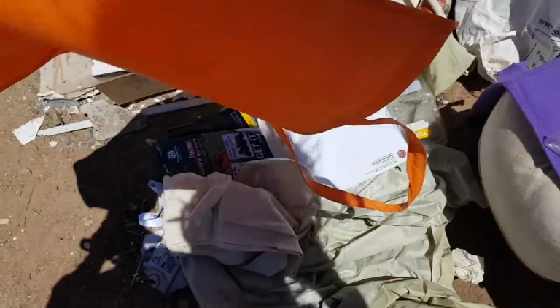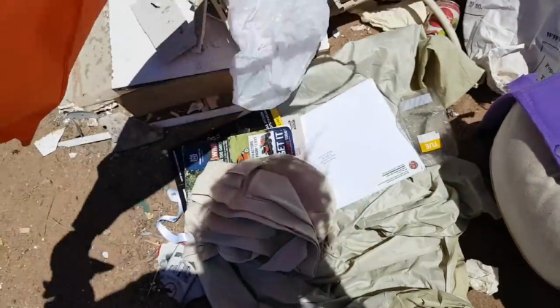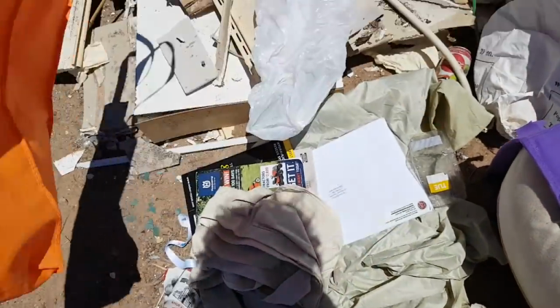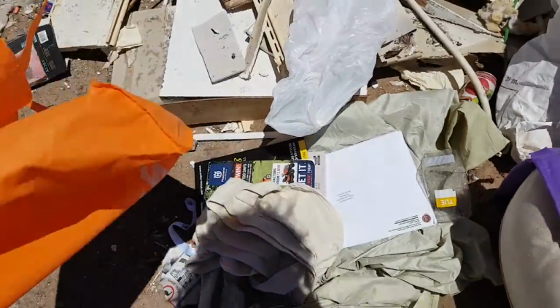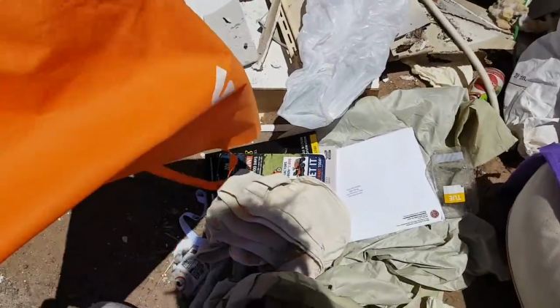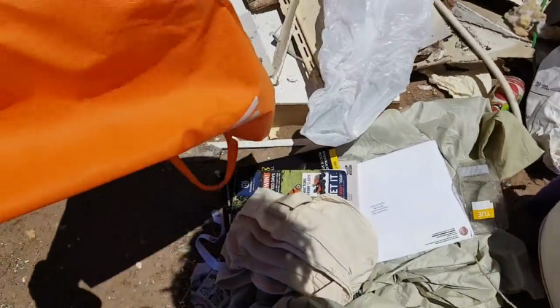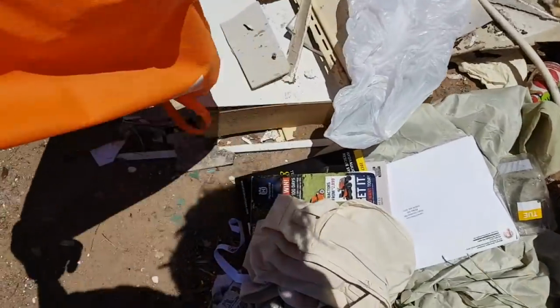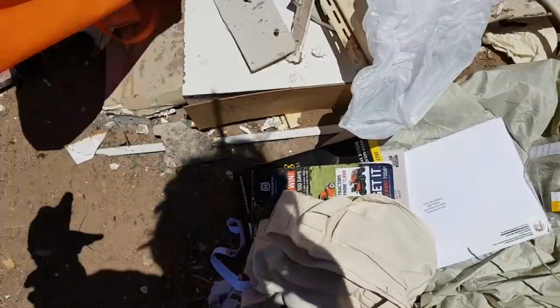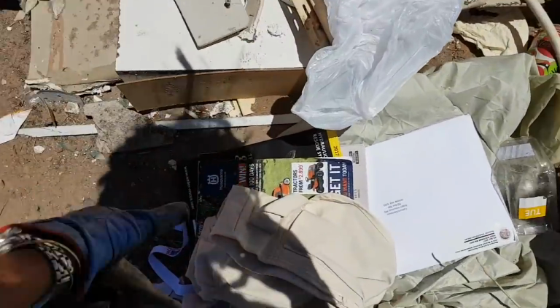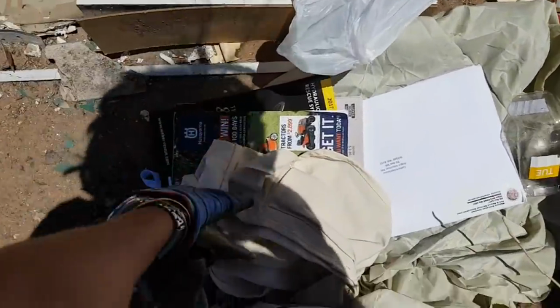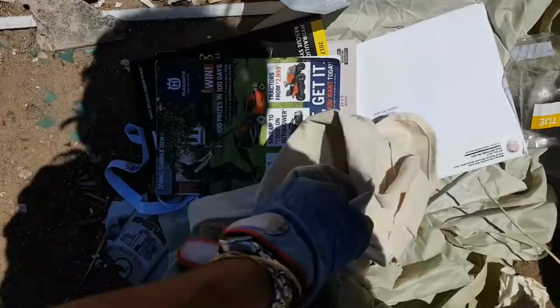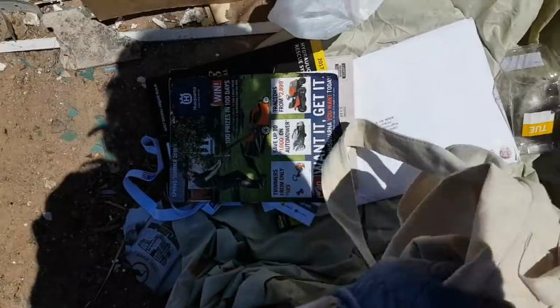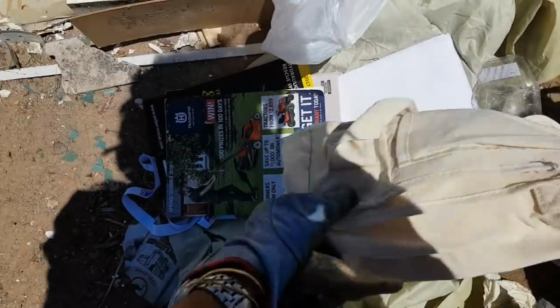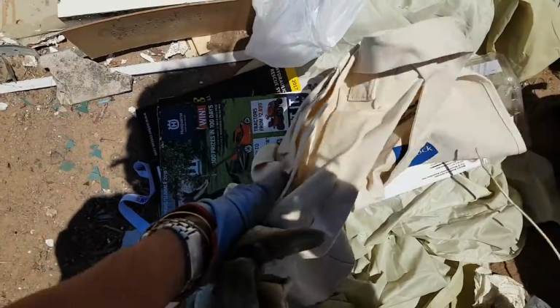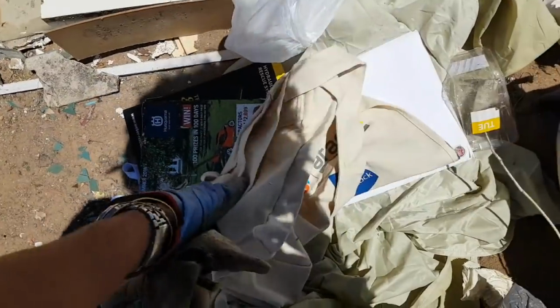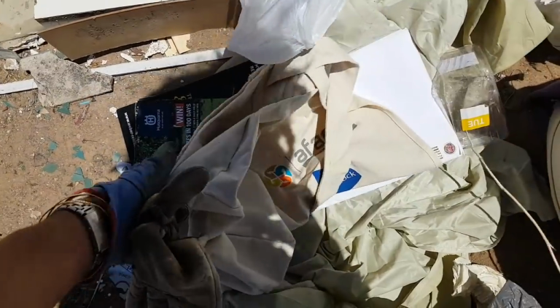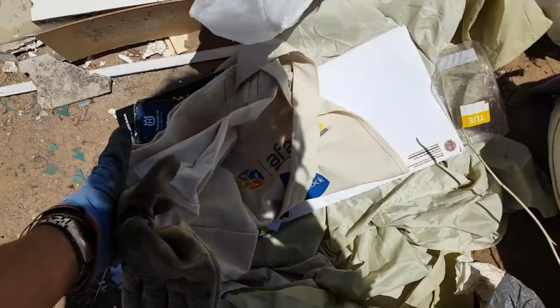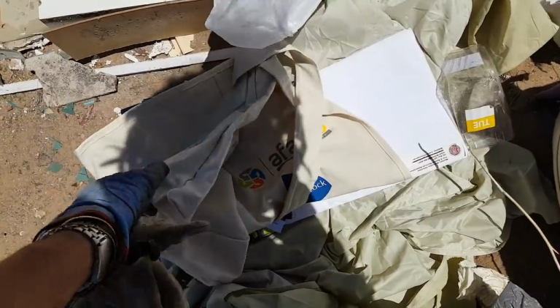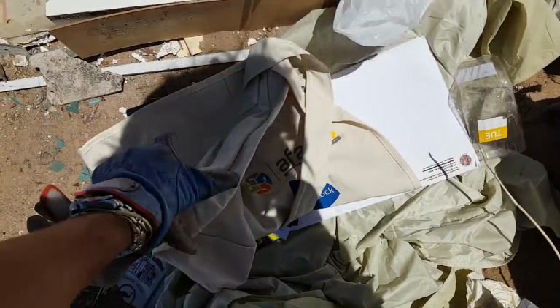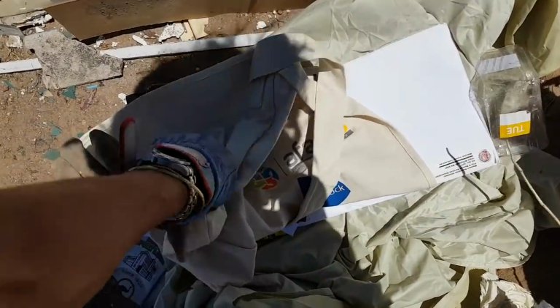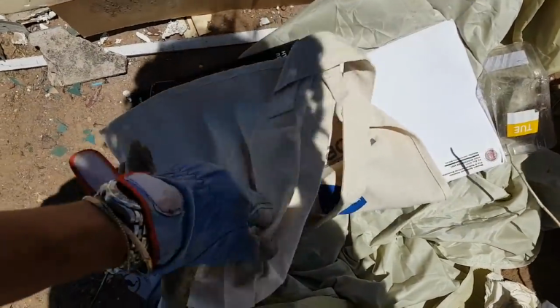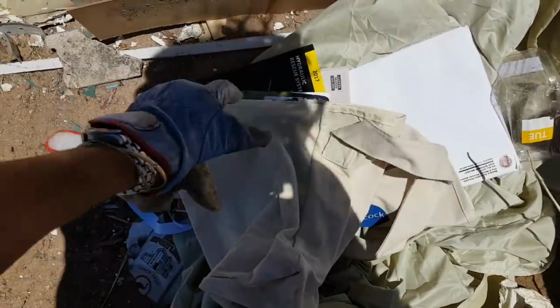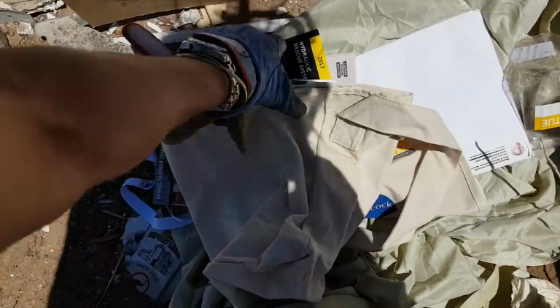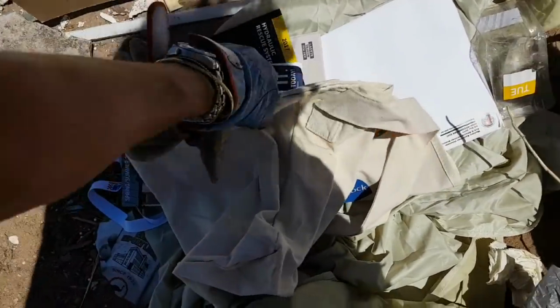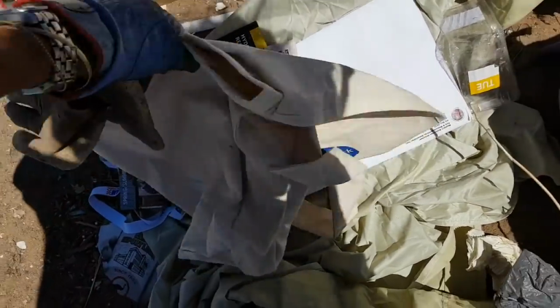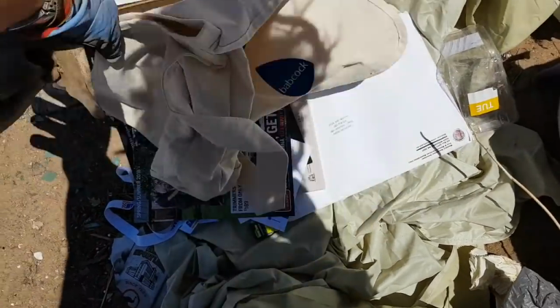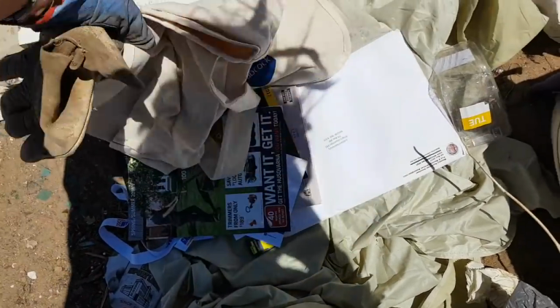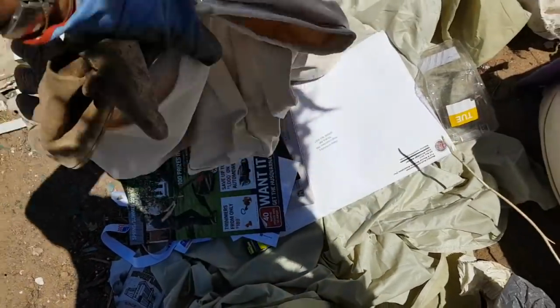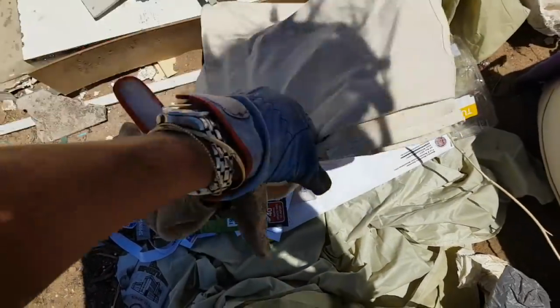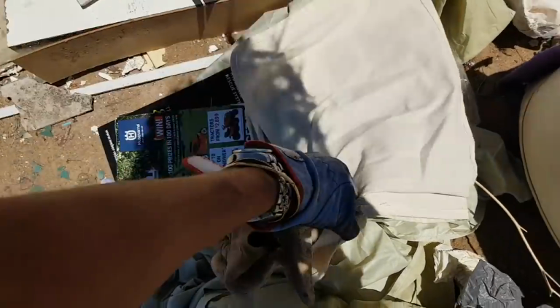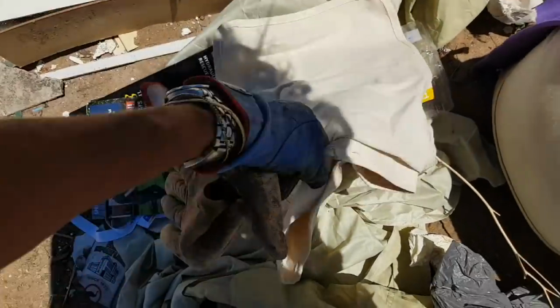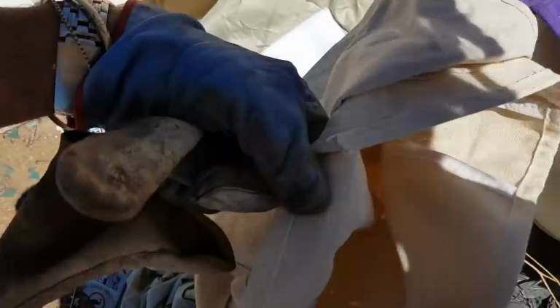Found a gold ring the other day fellas, just looking through and emptying bags. If I find a nice new bag like that, I'll take it.